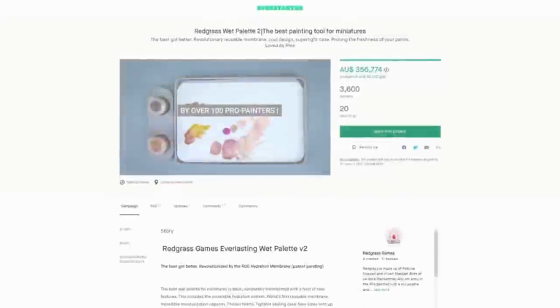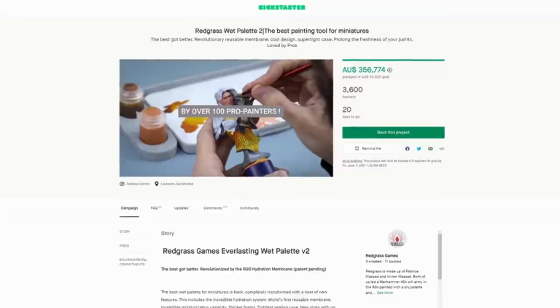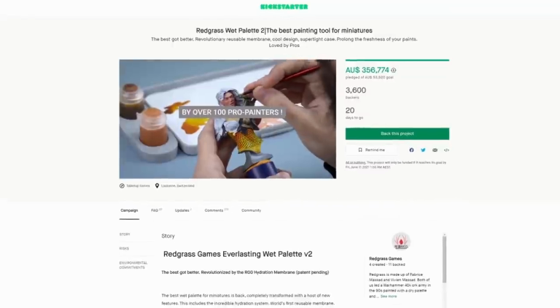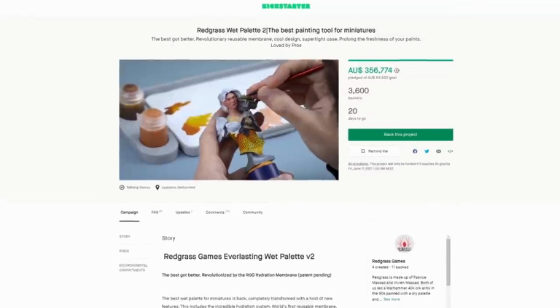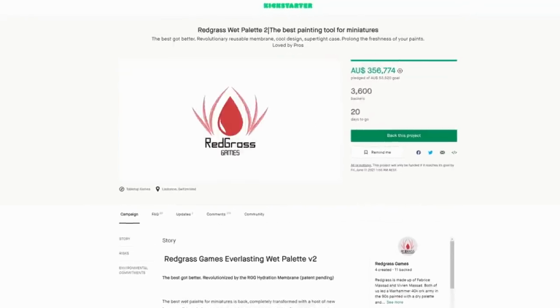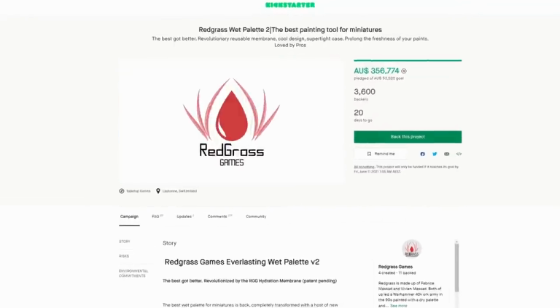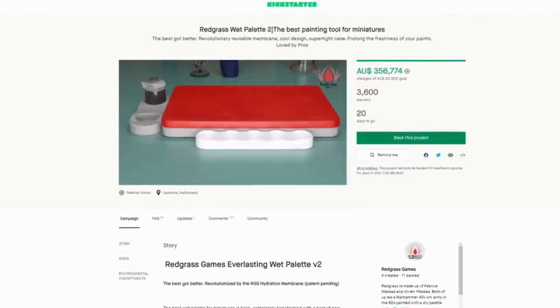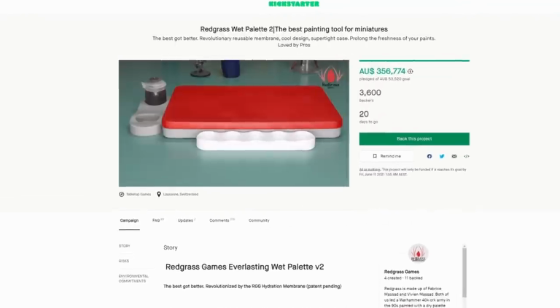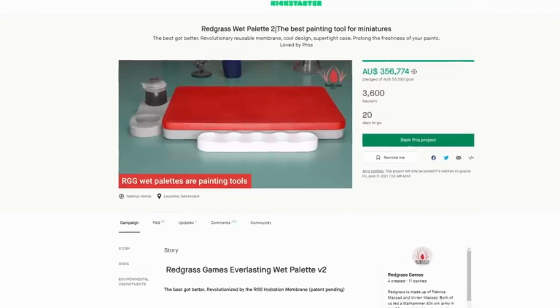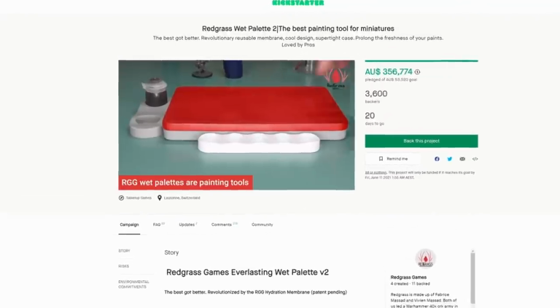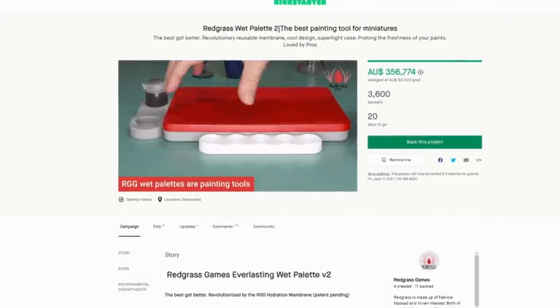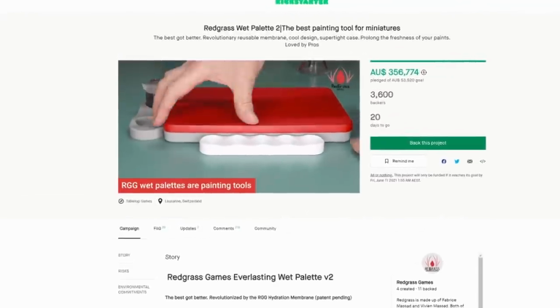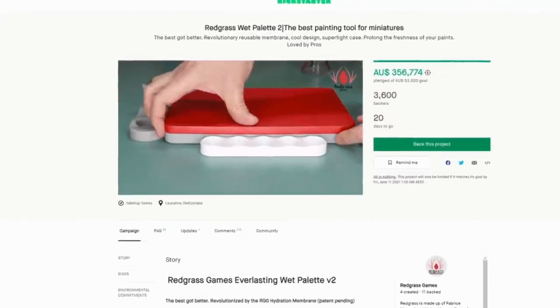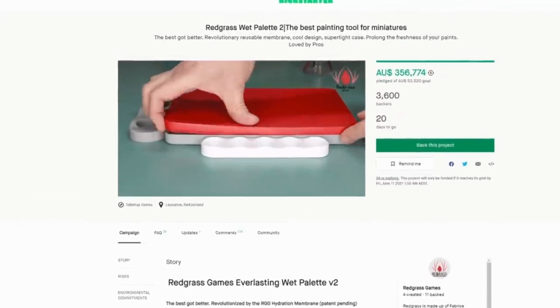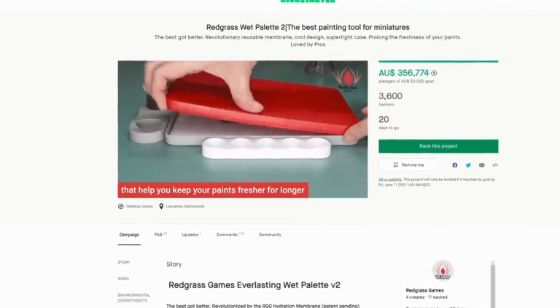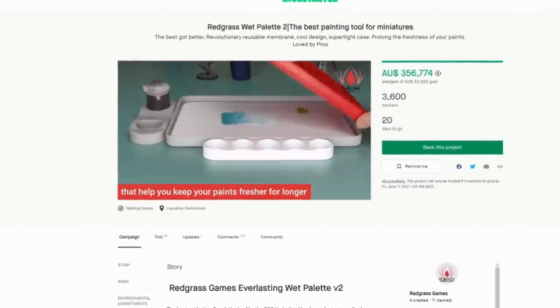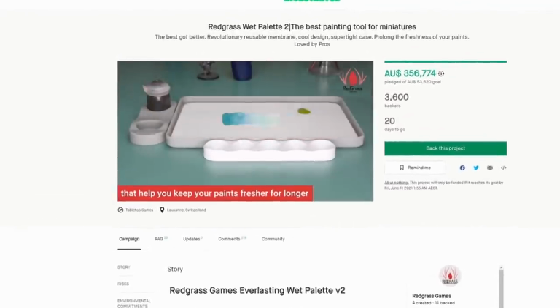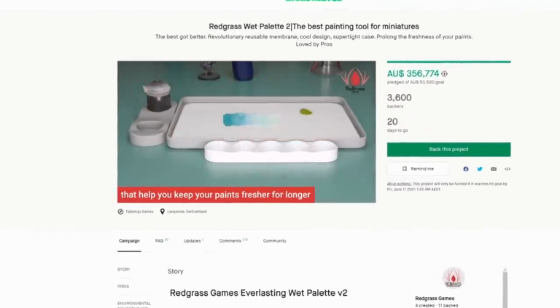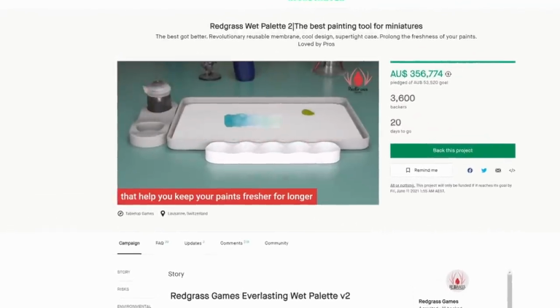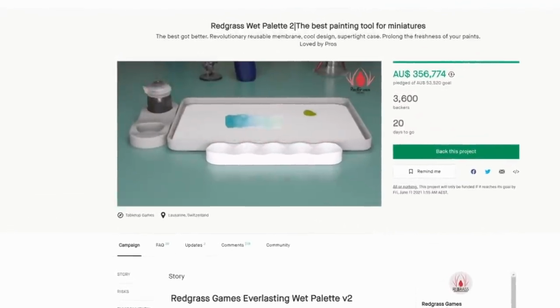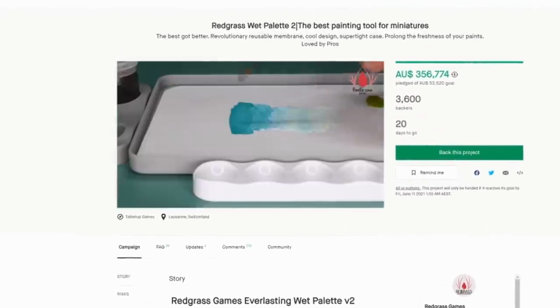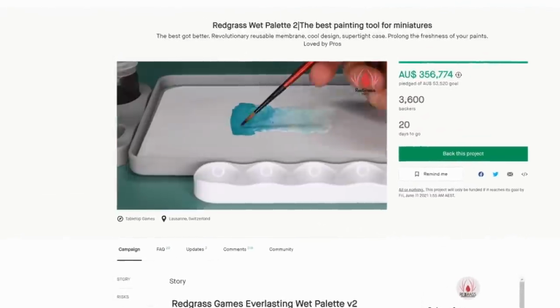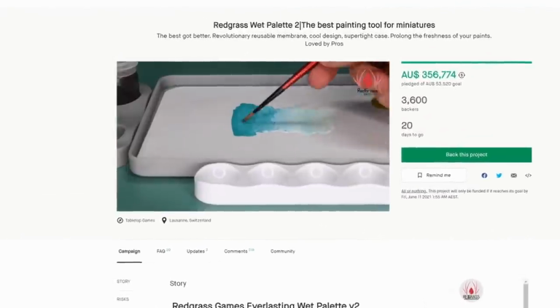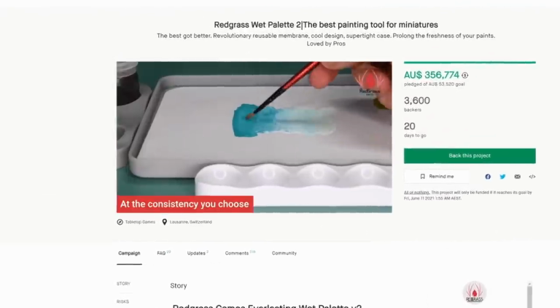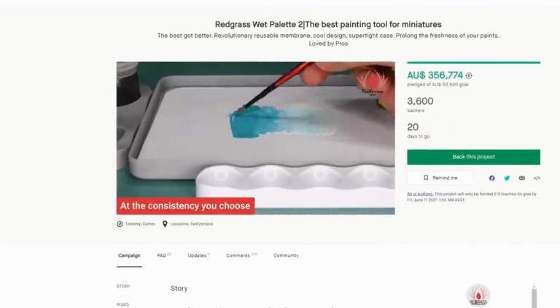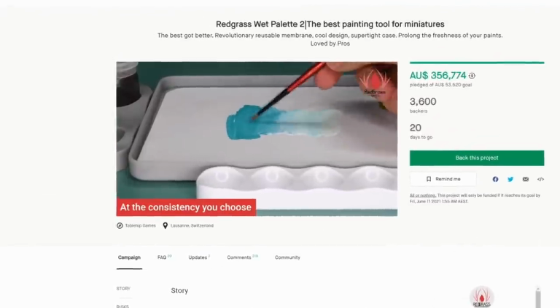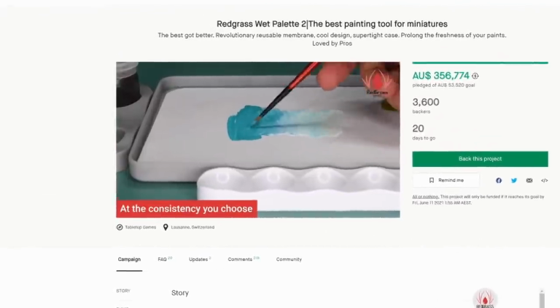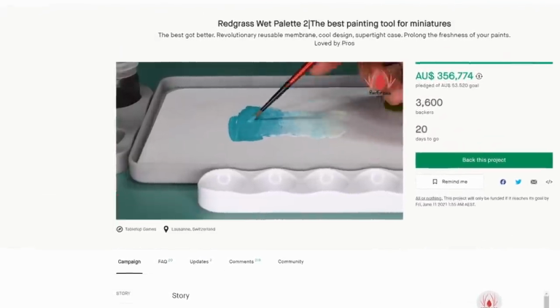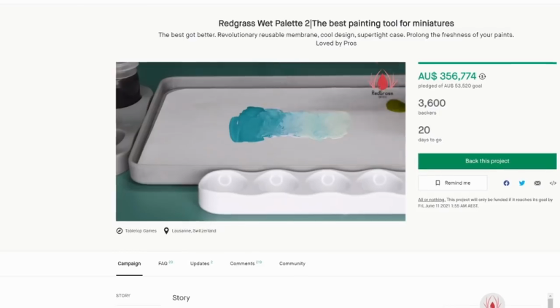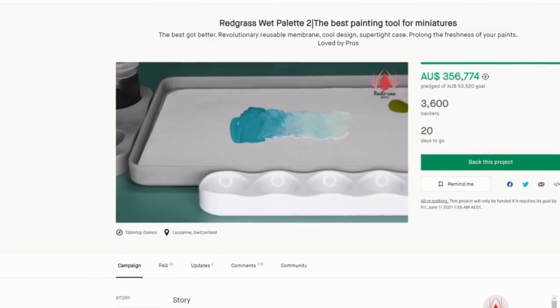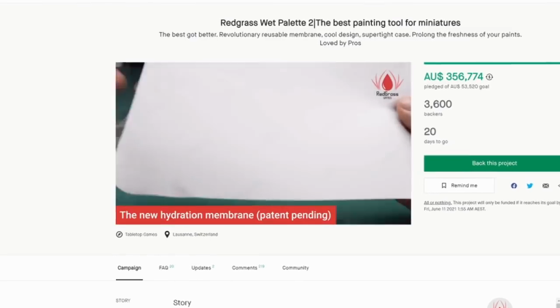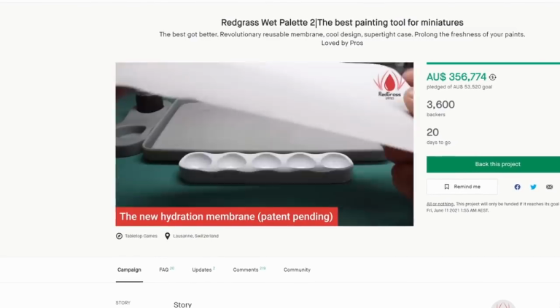This video is sponsored by the Everlasting Wet Palette 2, the sequel to the best ever wet palette, now on Kickstarter.